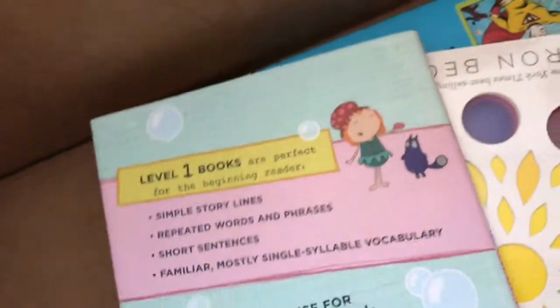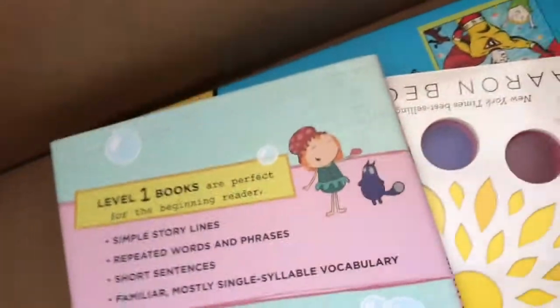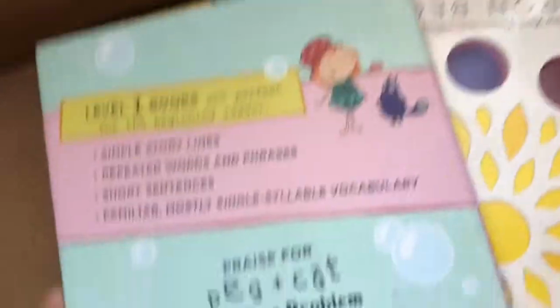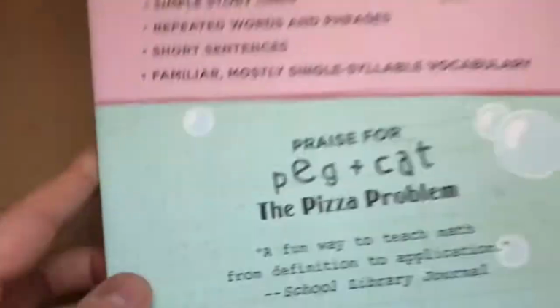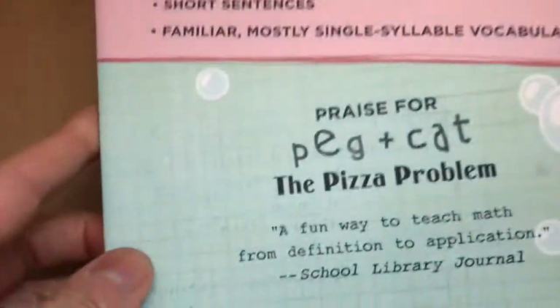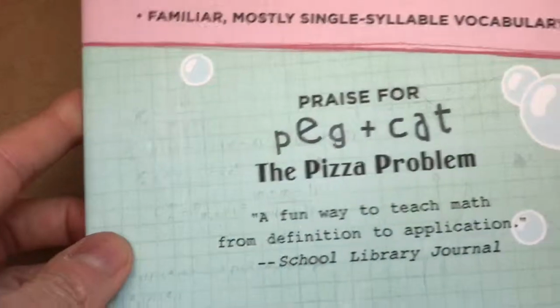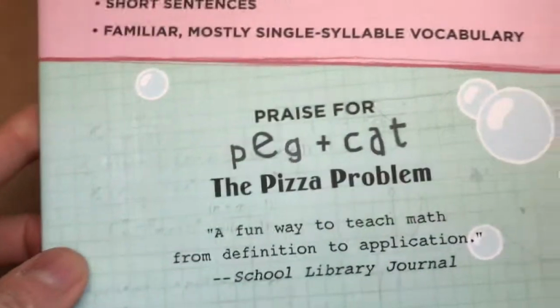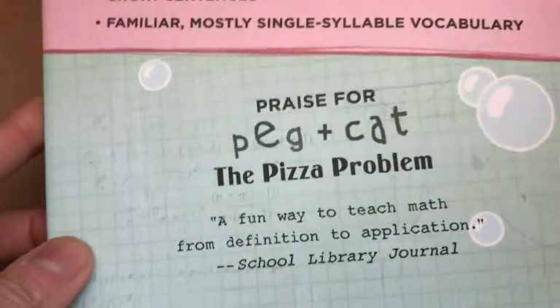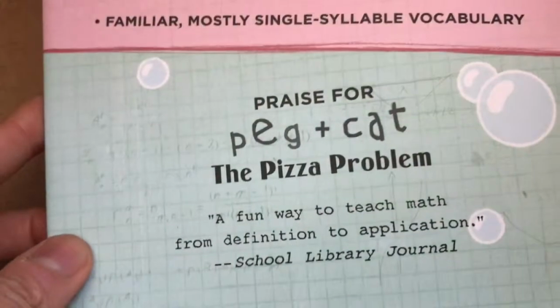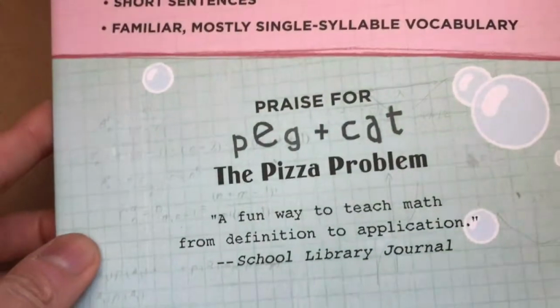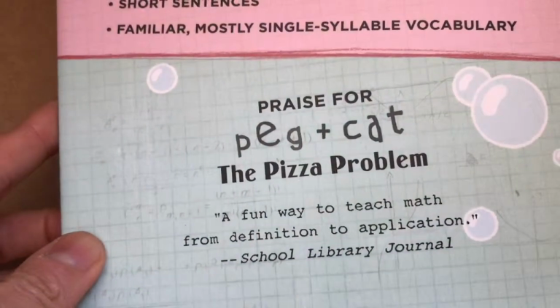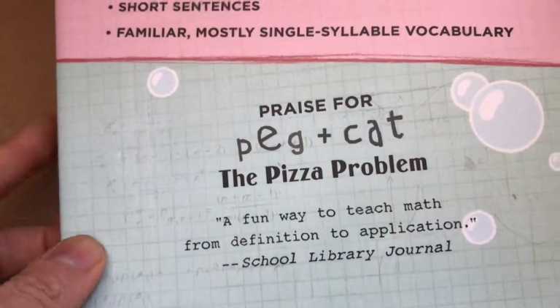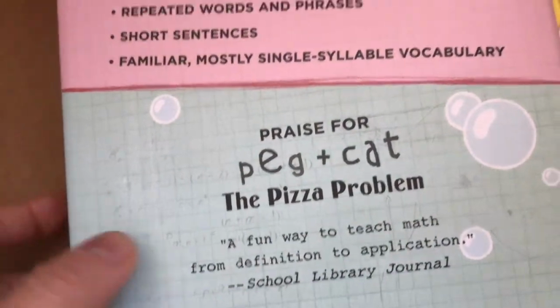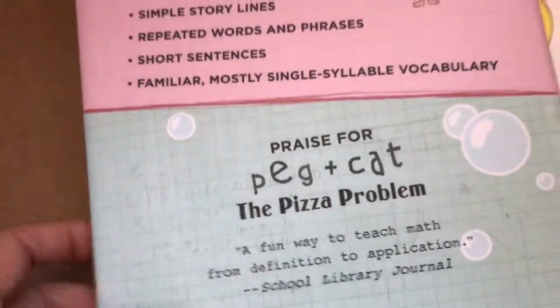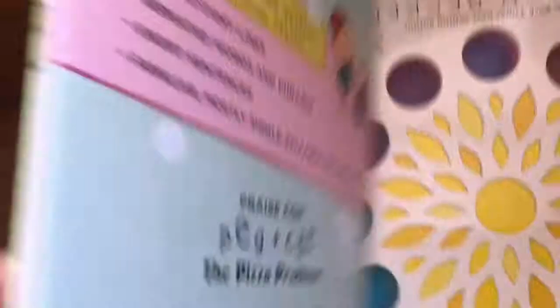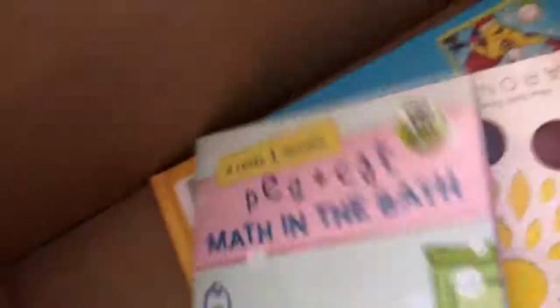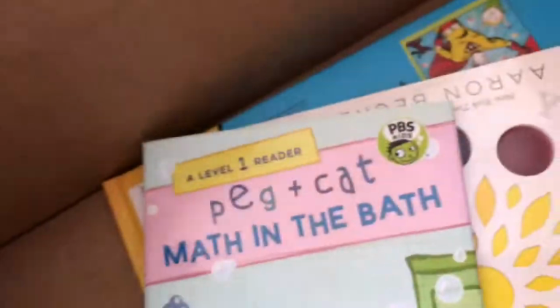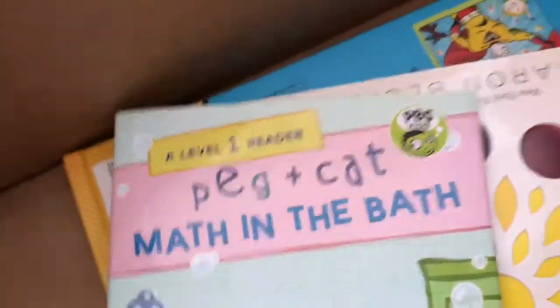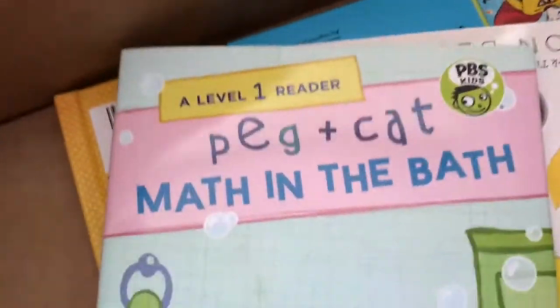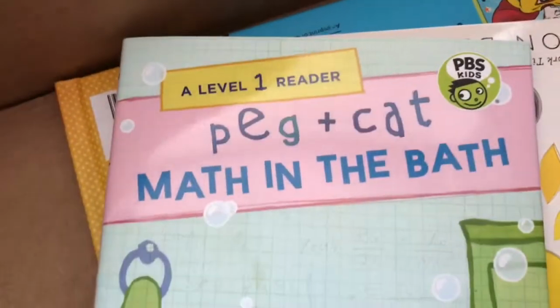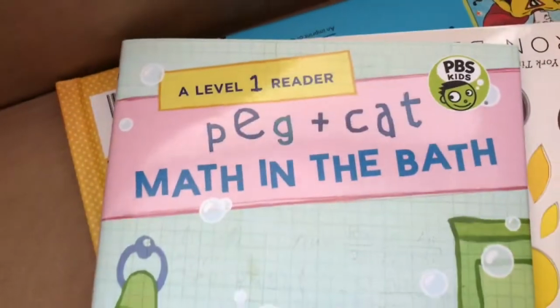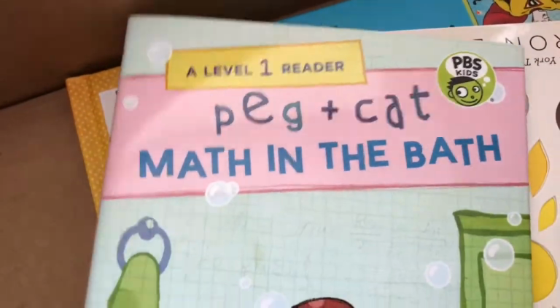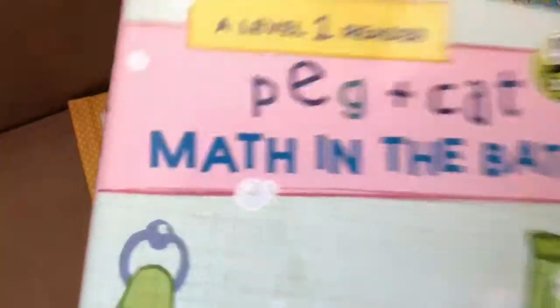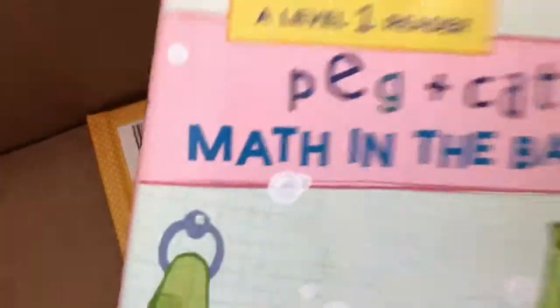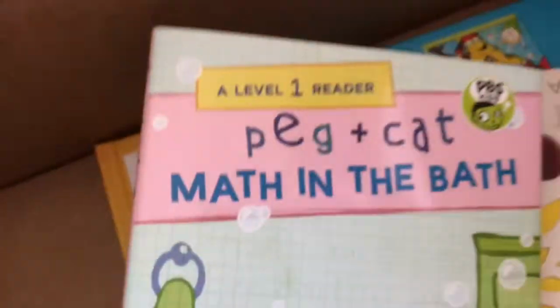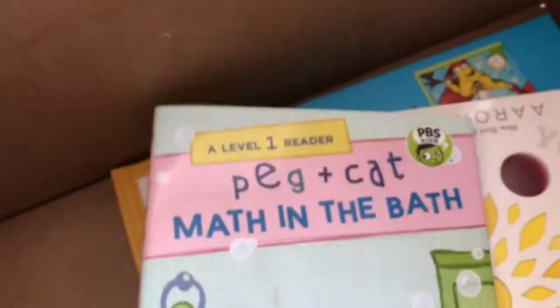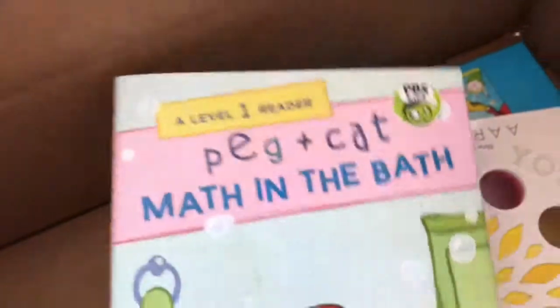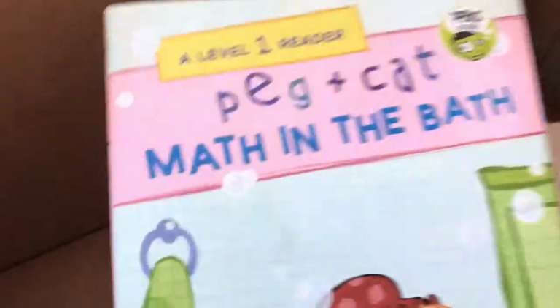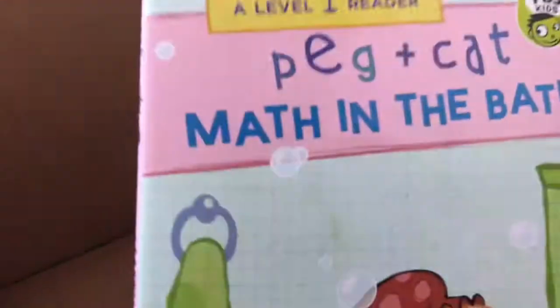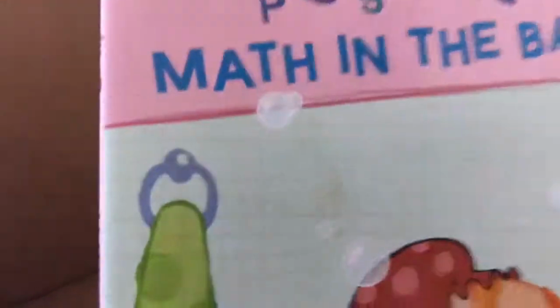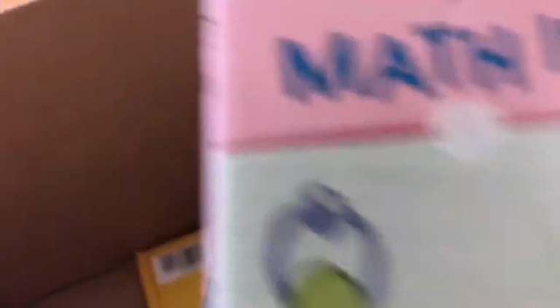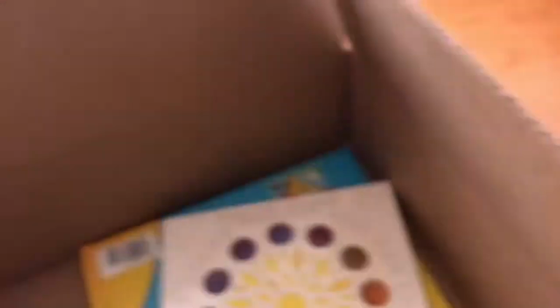I think I read the pizza problem, and I will read Math in the Bath, but this looks great.